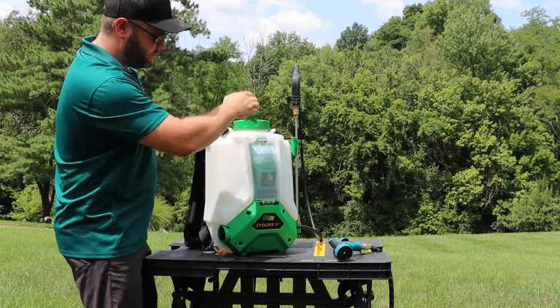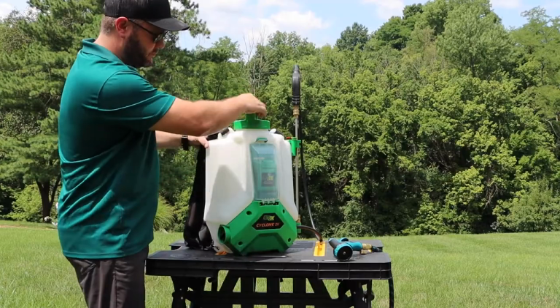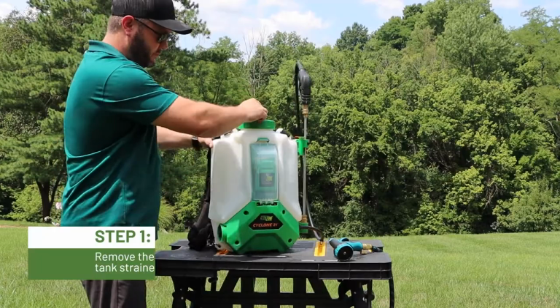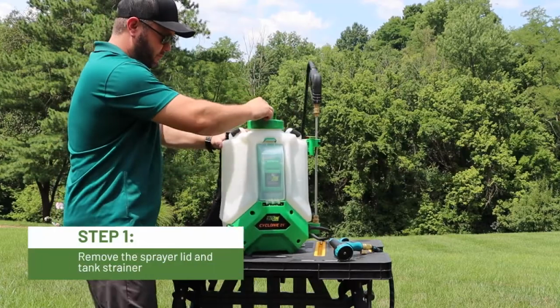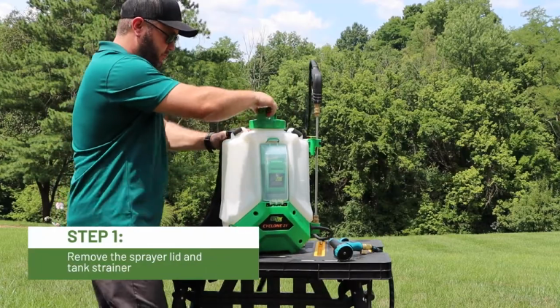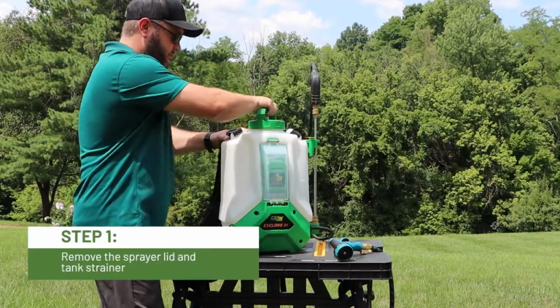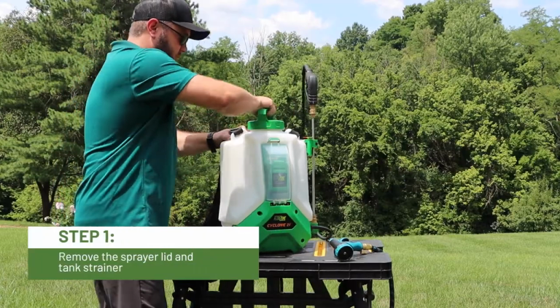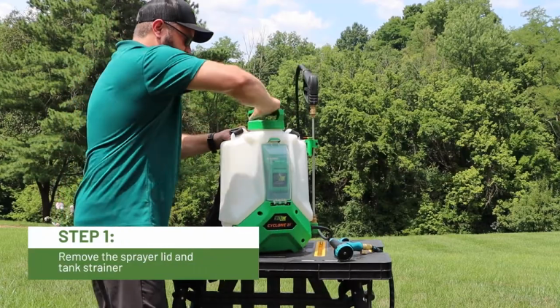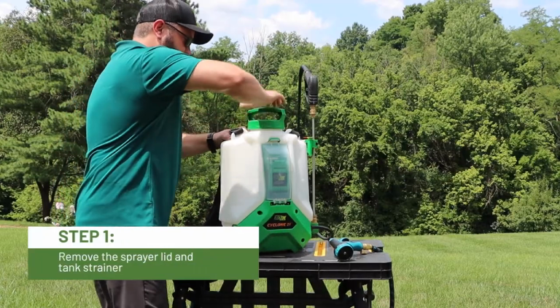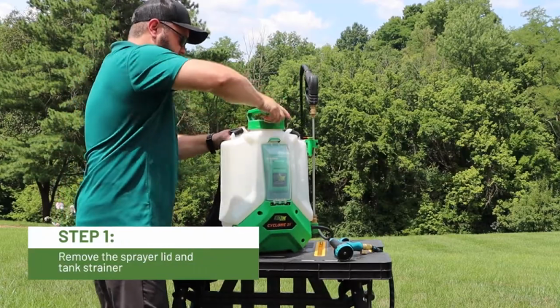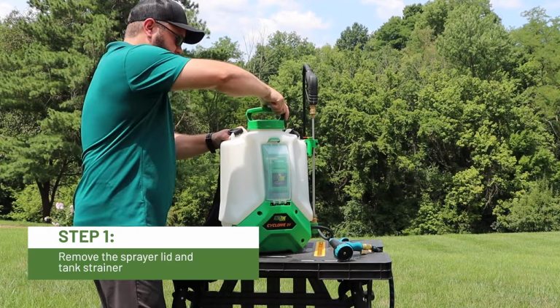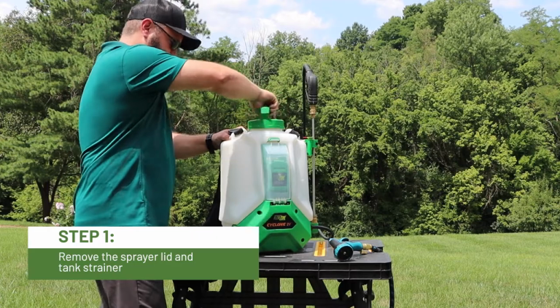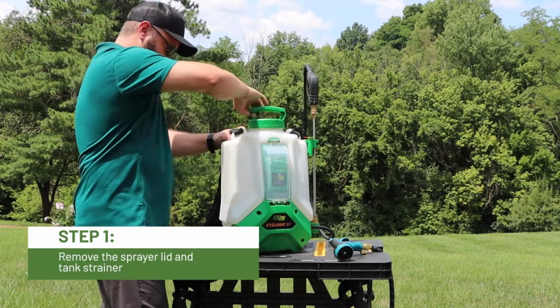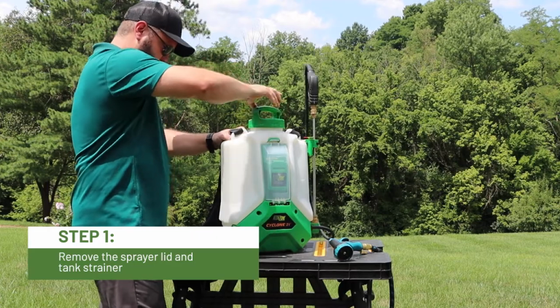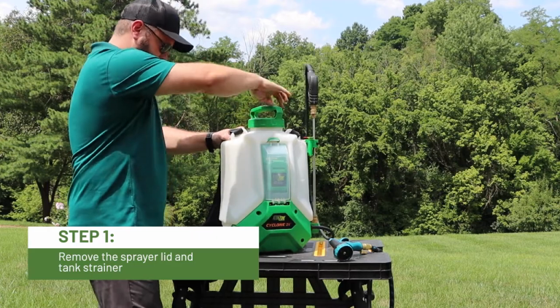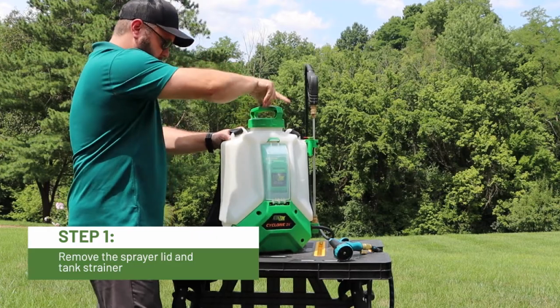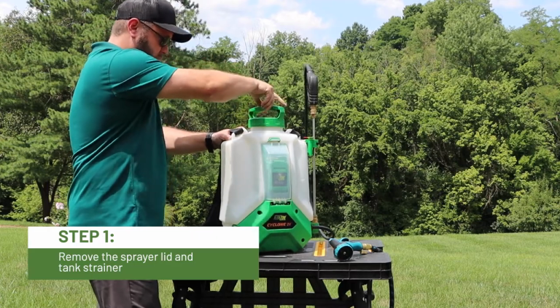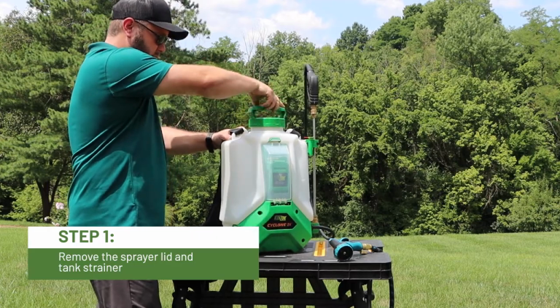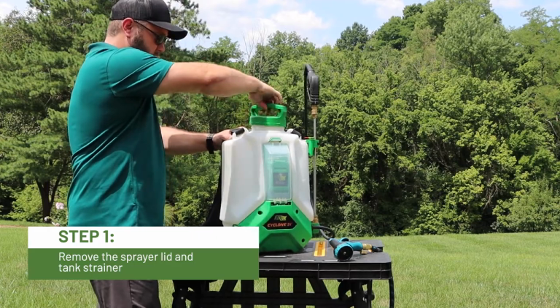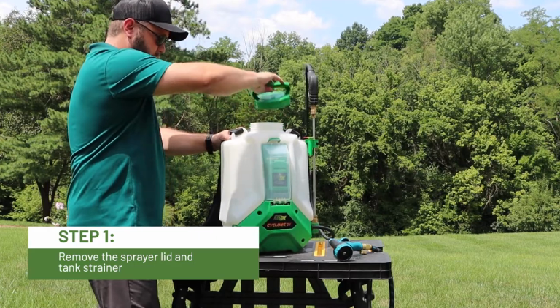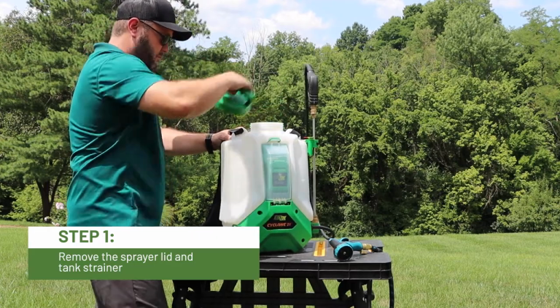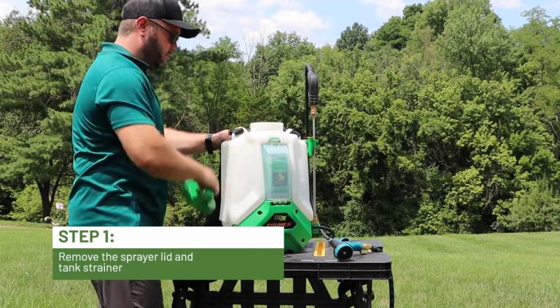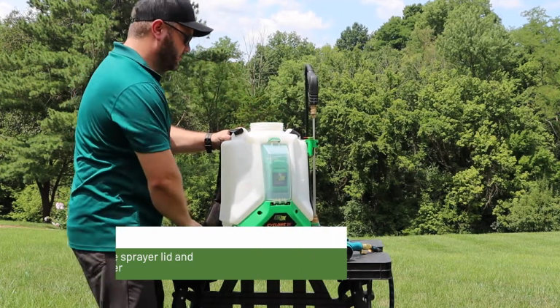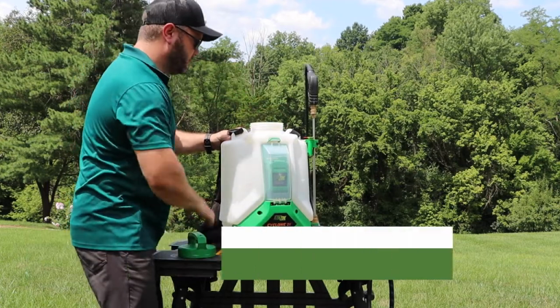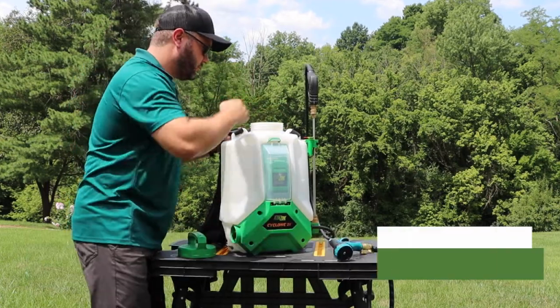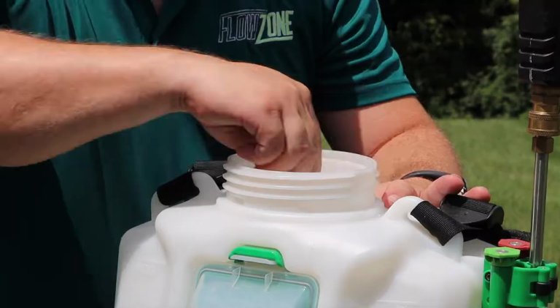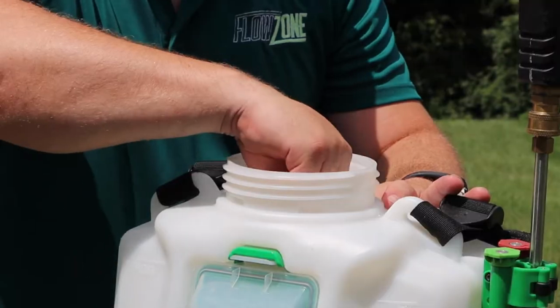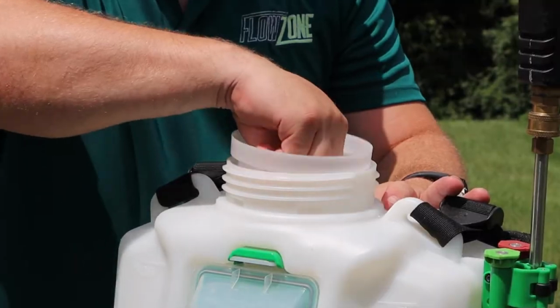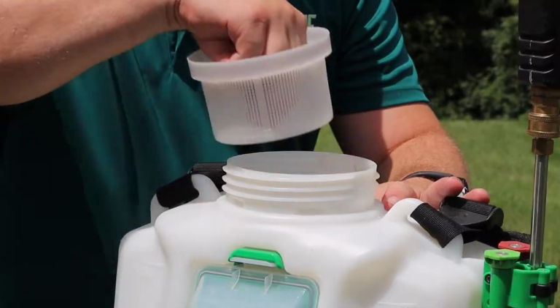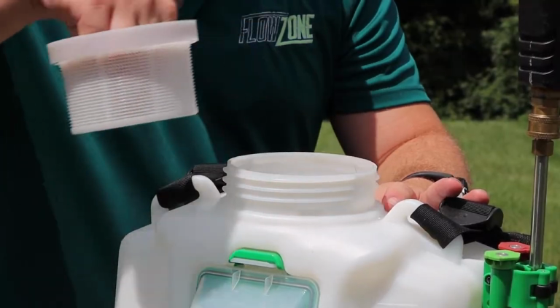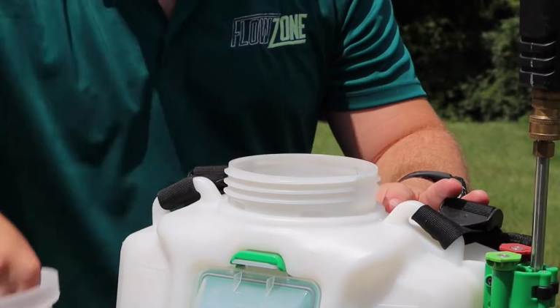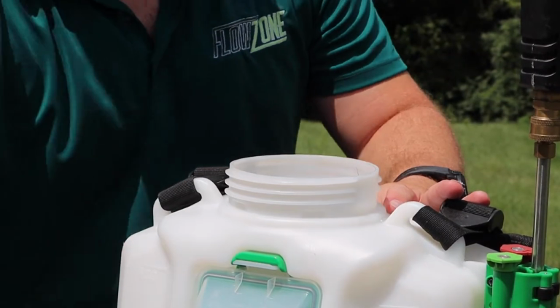First, start off by twisting off the lid on your sprayer. Remove the strainer basket from the sprayer tank opening and set aside.